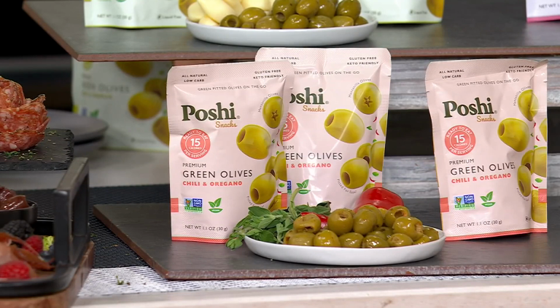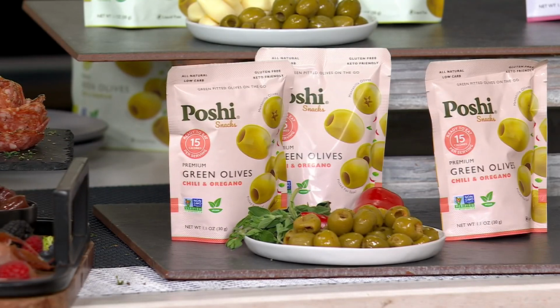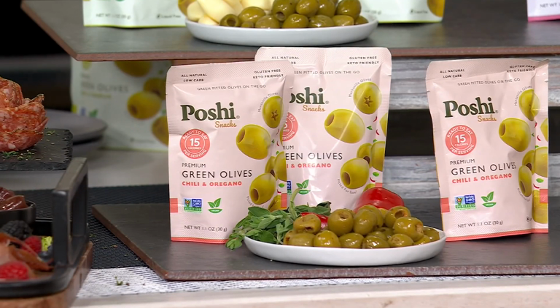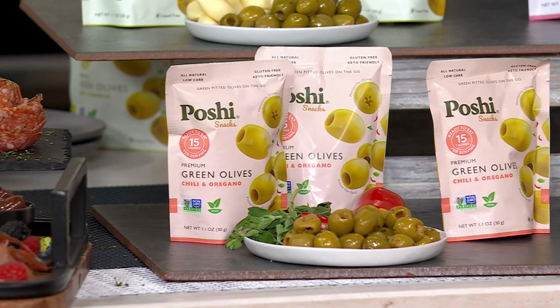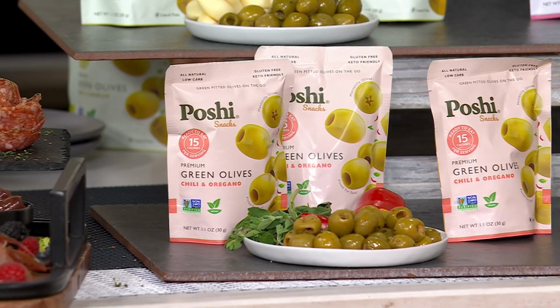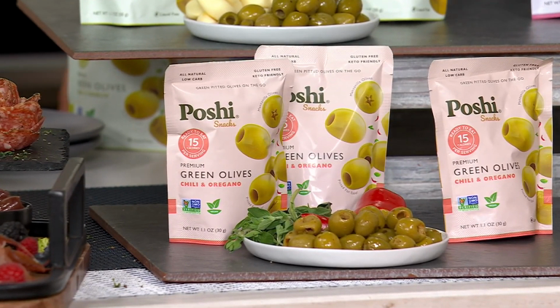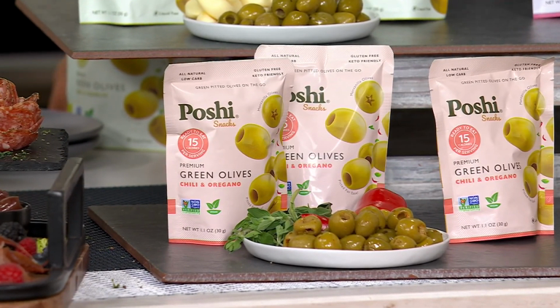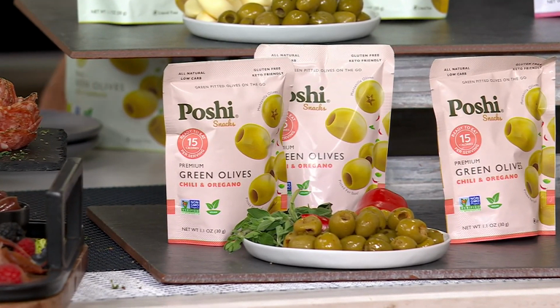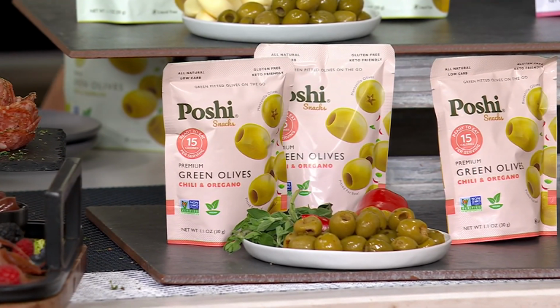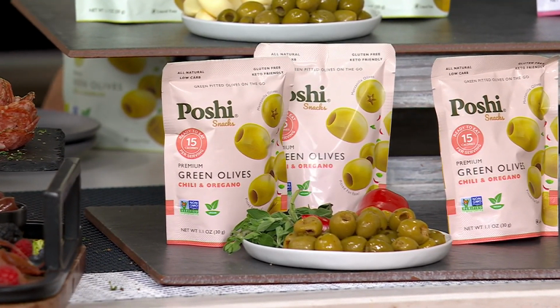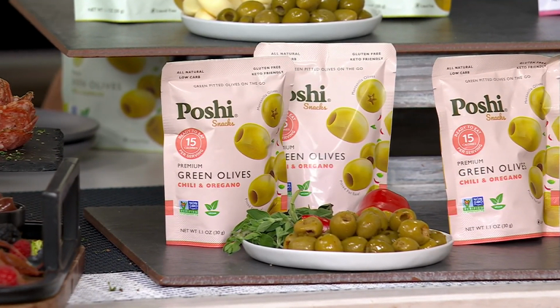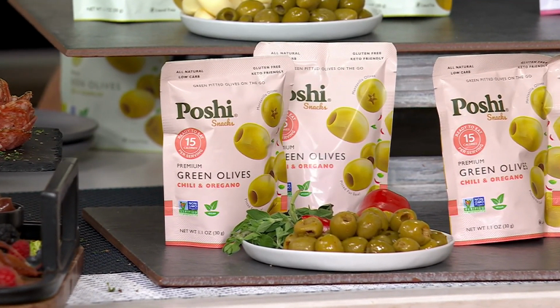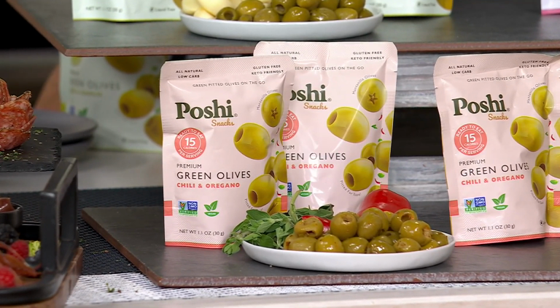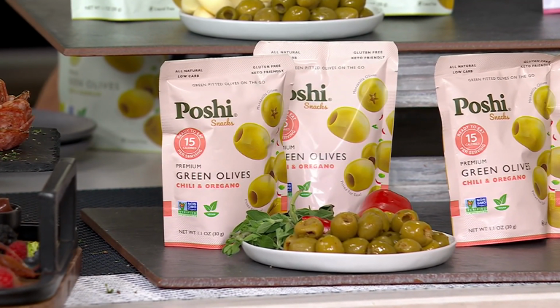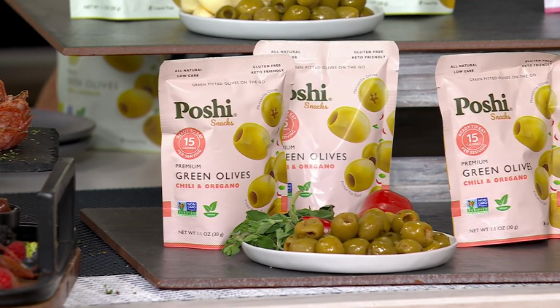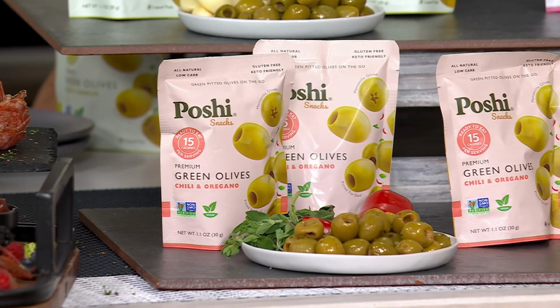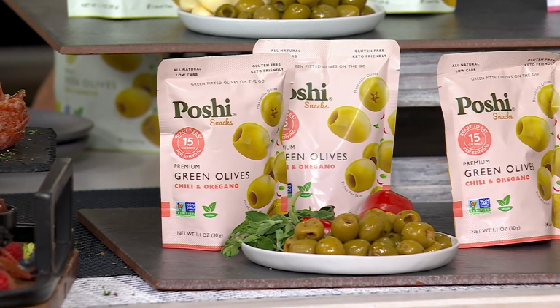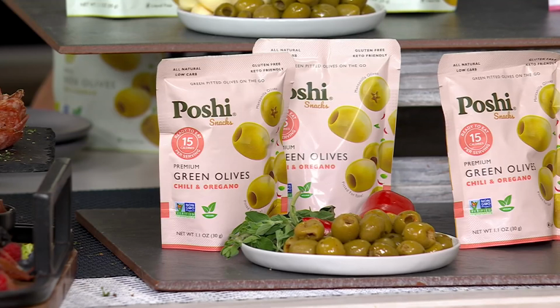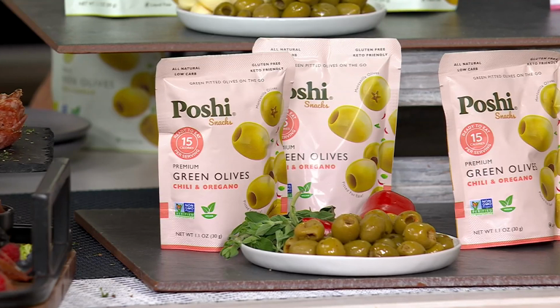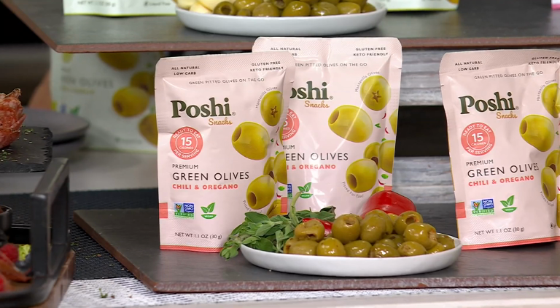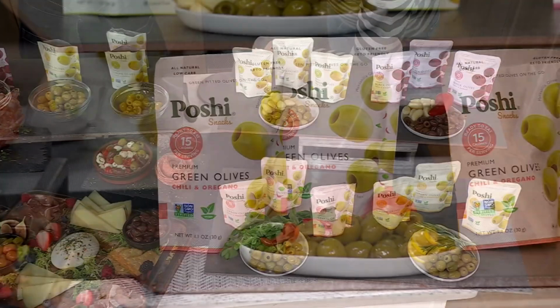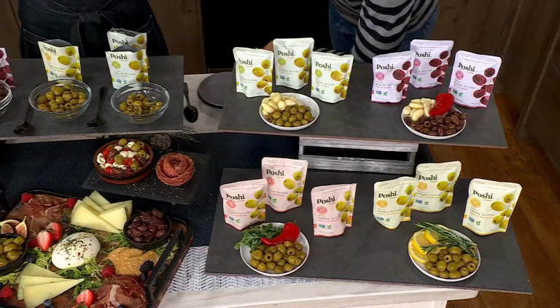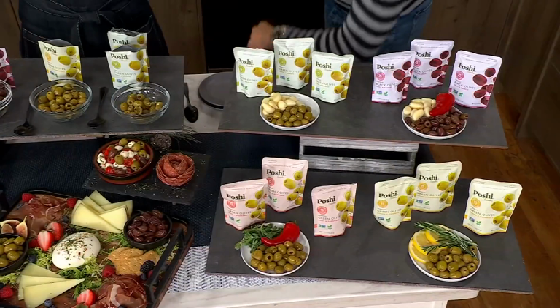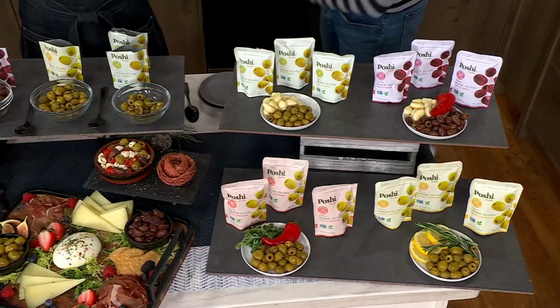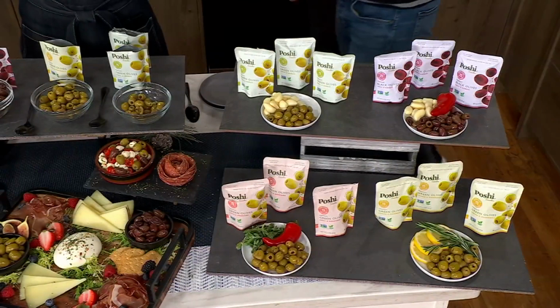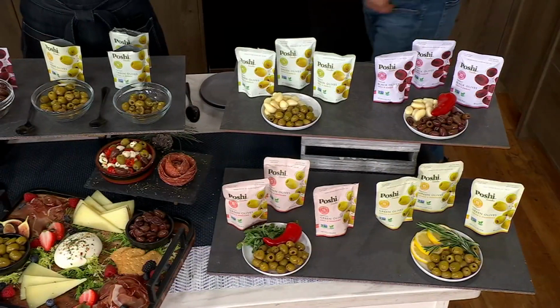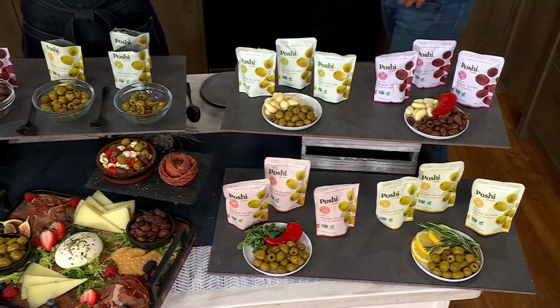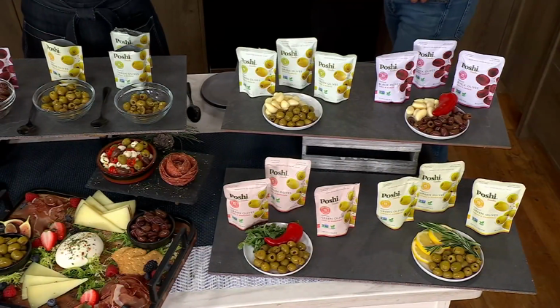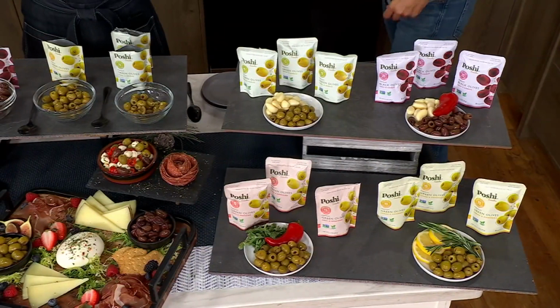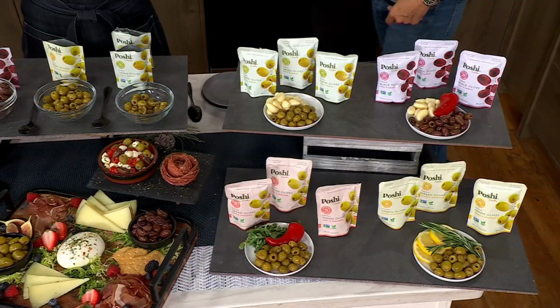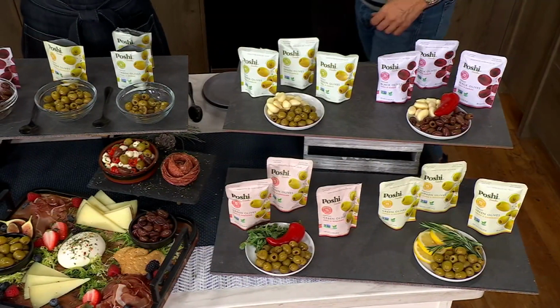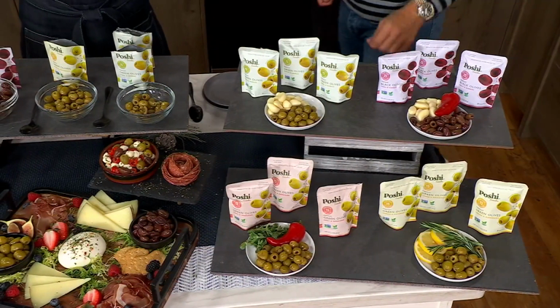Poshy stands for Power Of Simple Healthy ingredients — and that's exactly what they are.